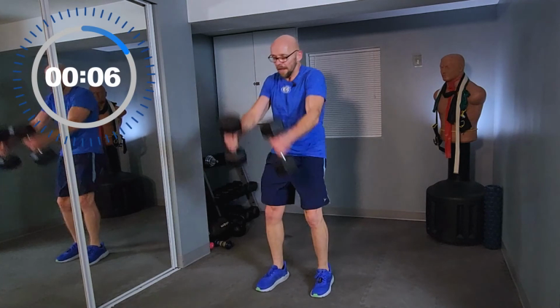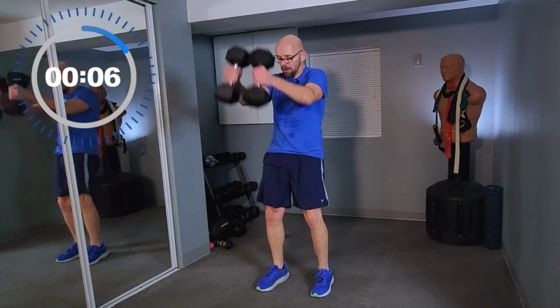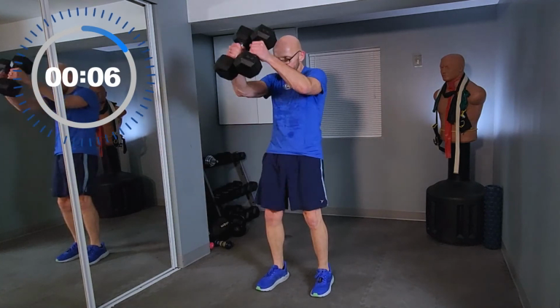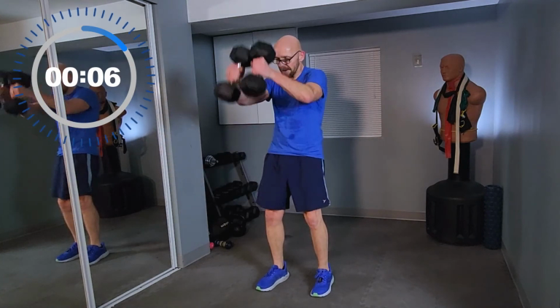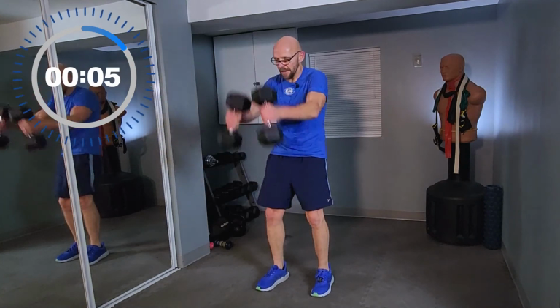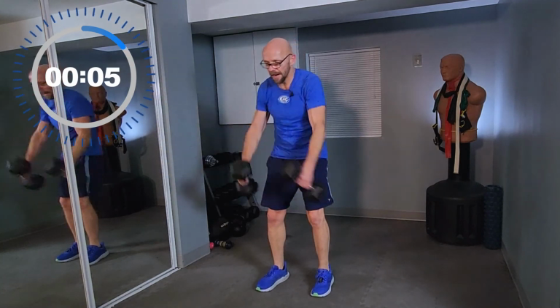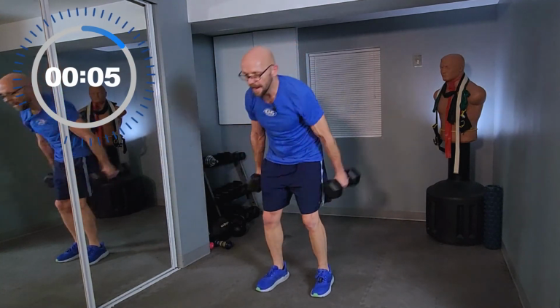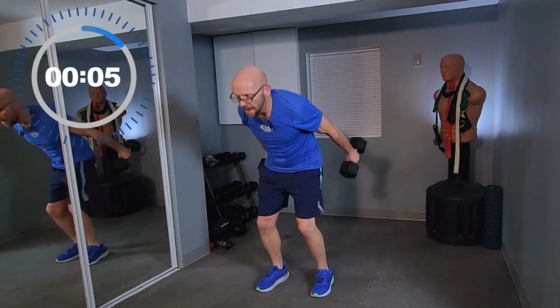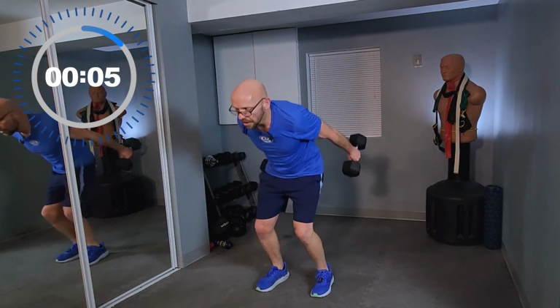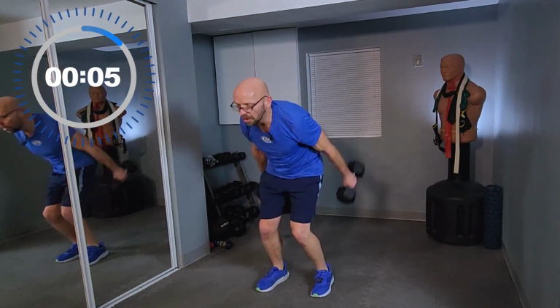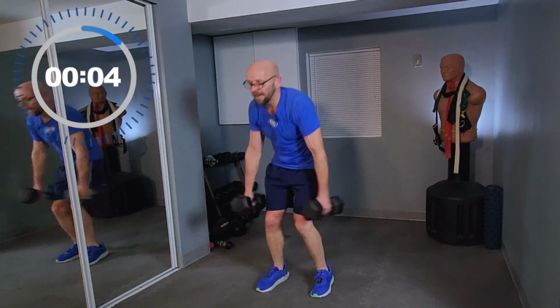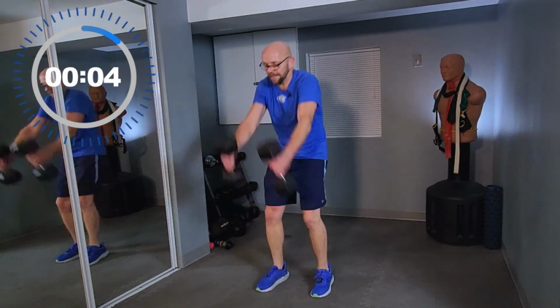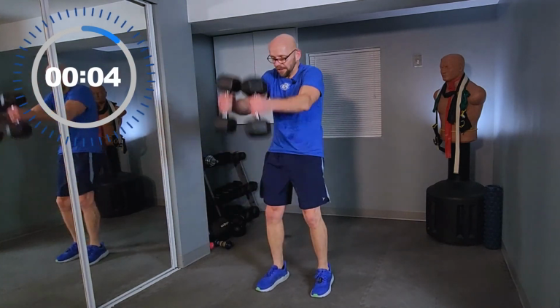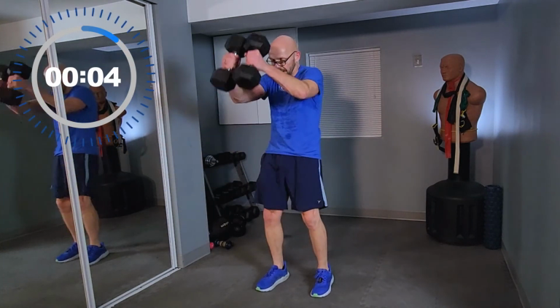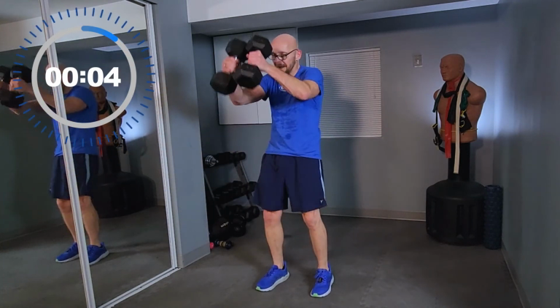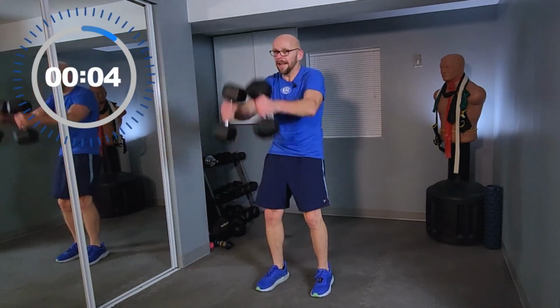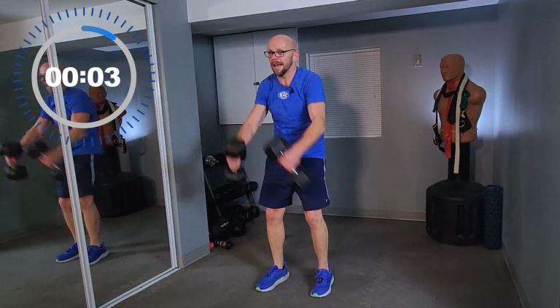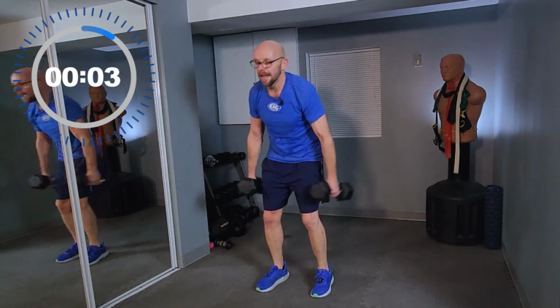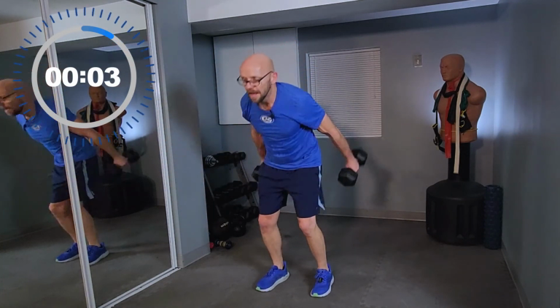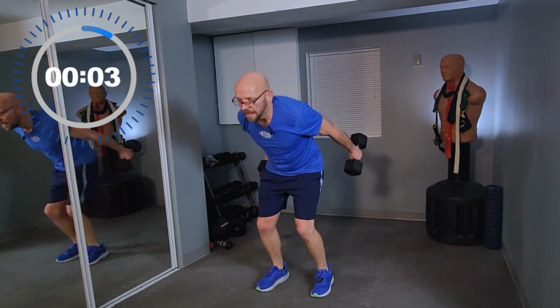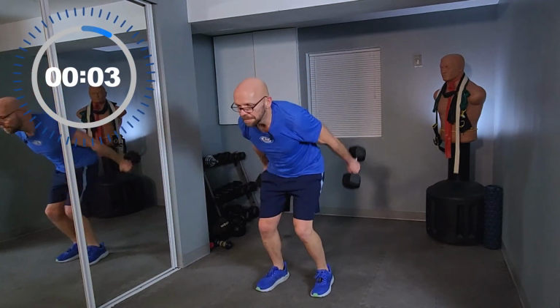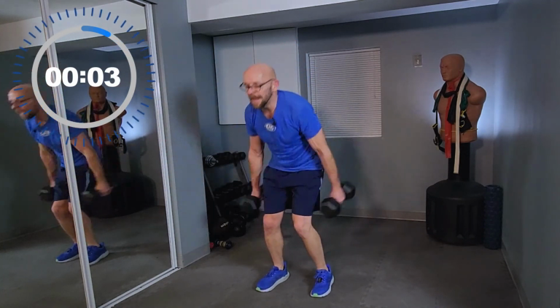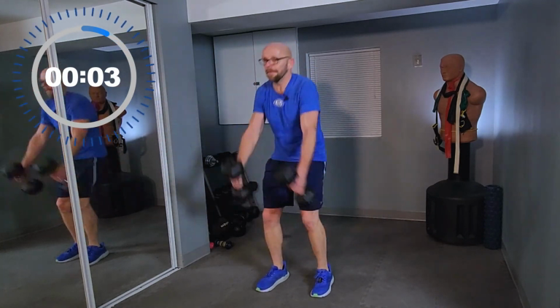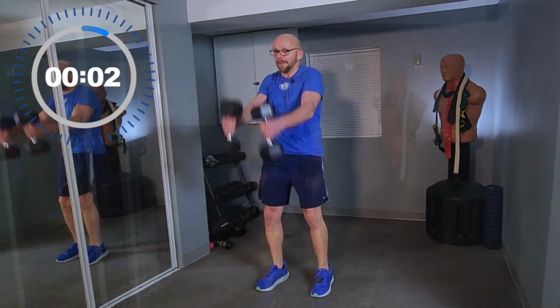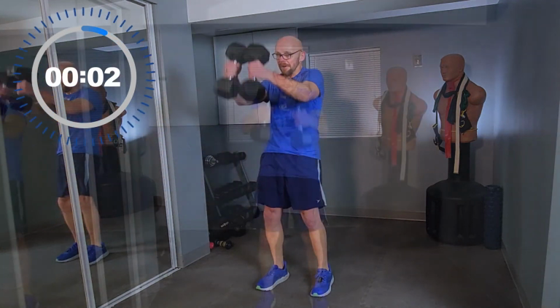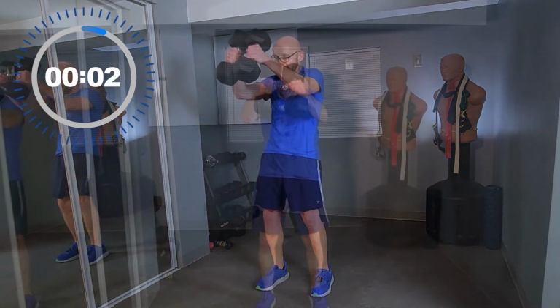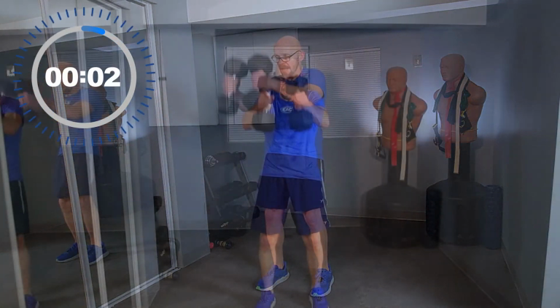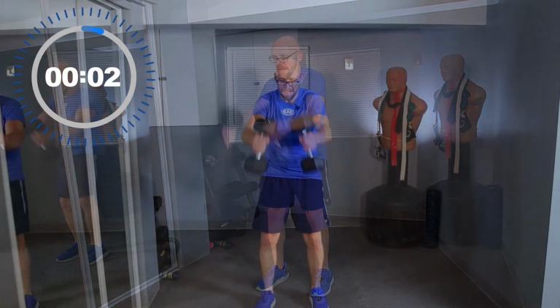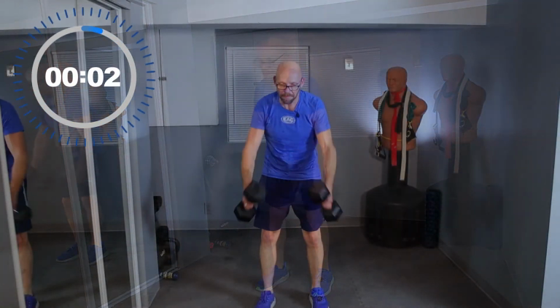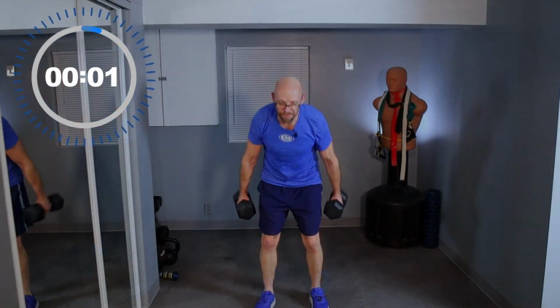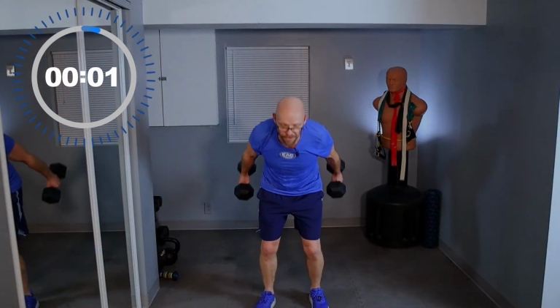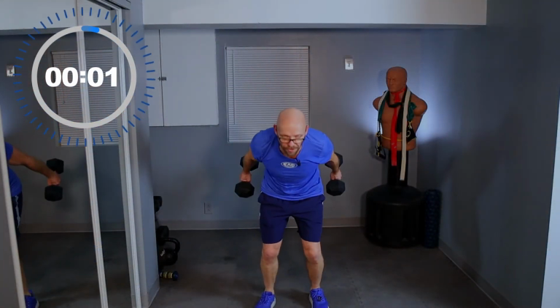Do better, go faster, come on — be healthier, be fitter.